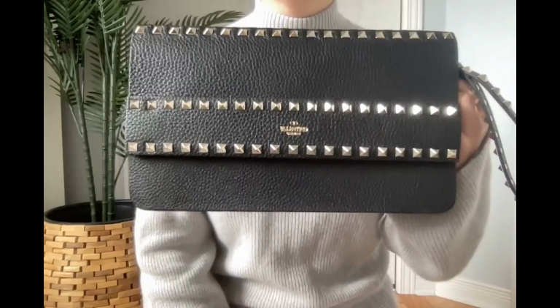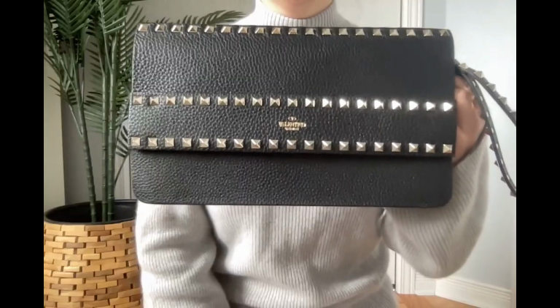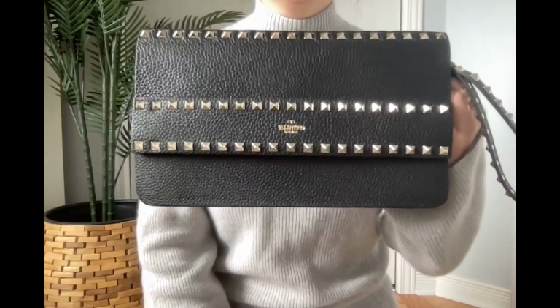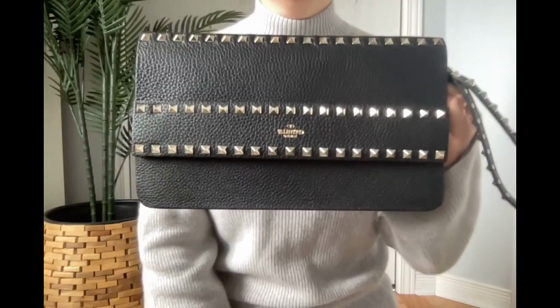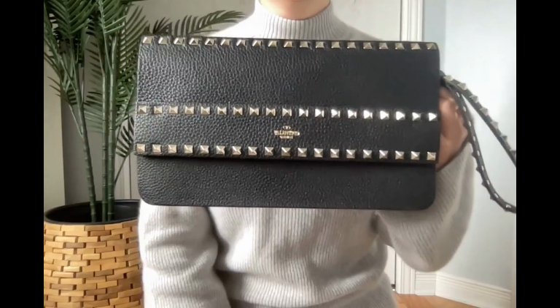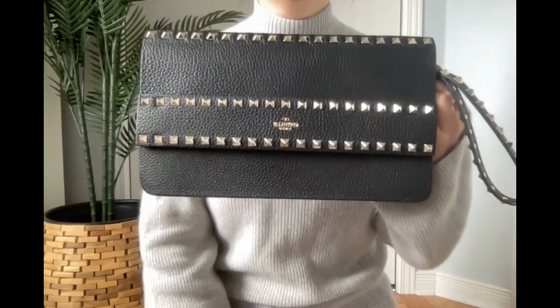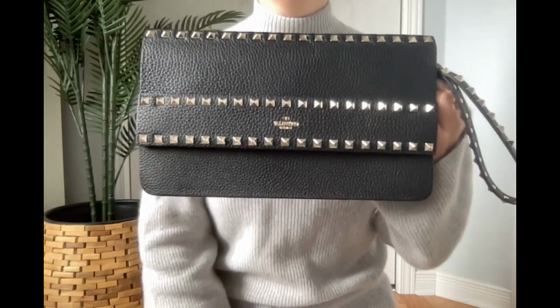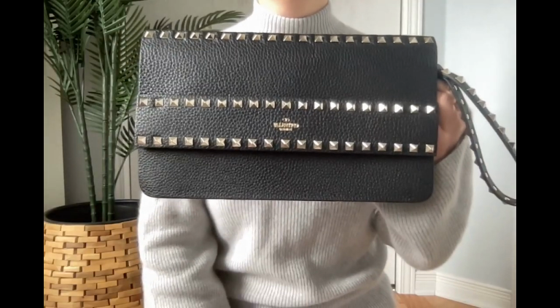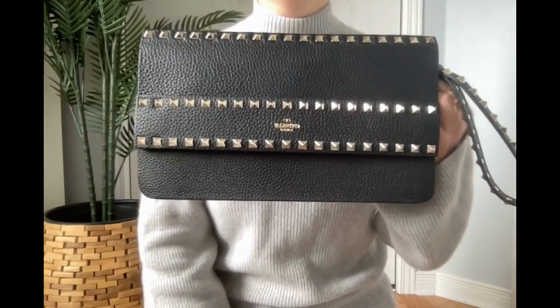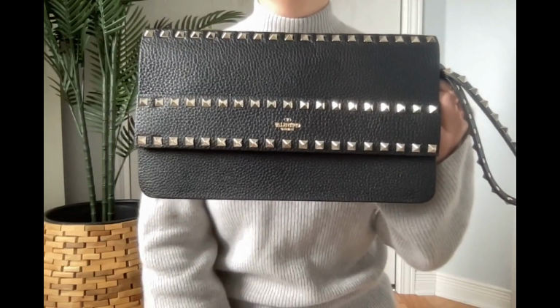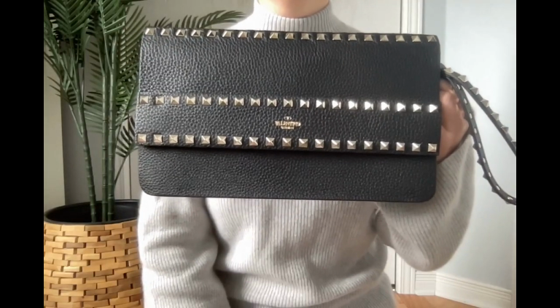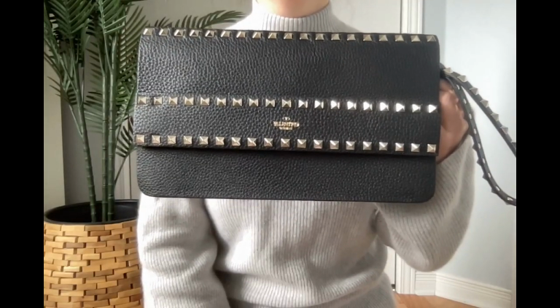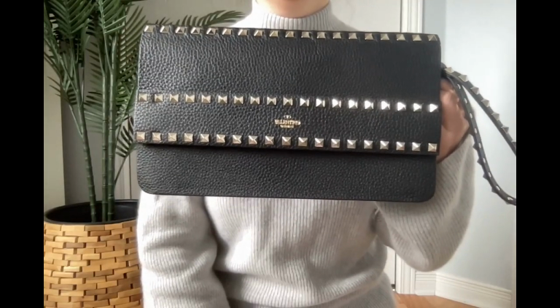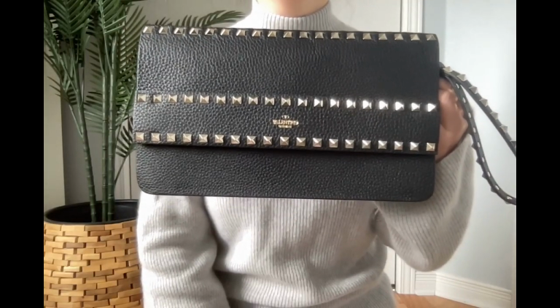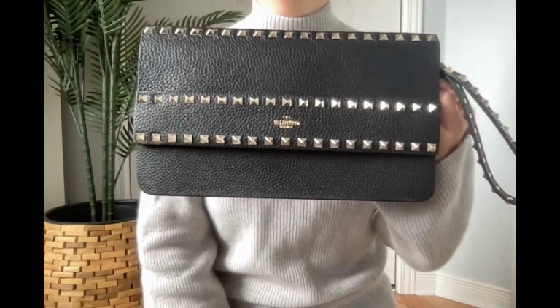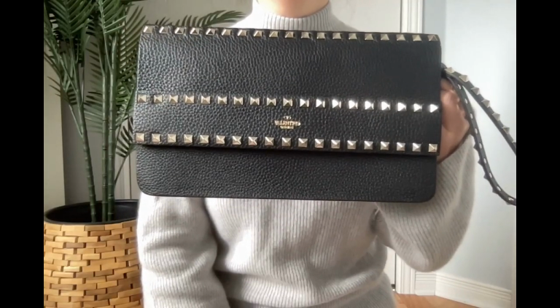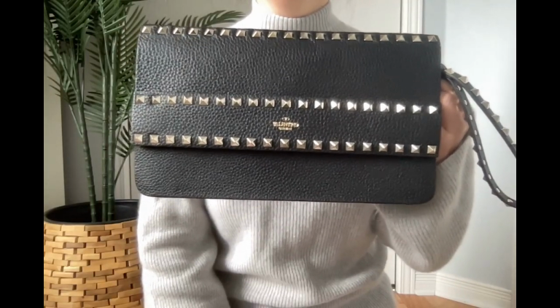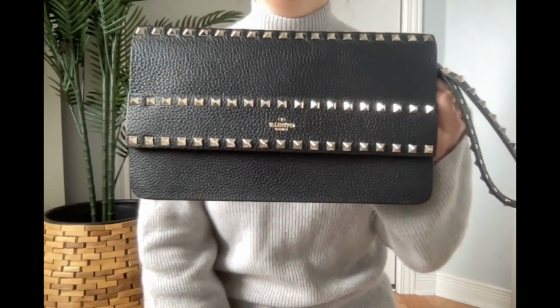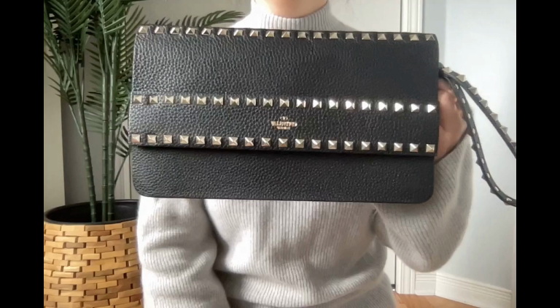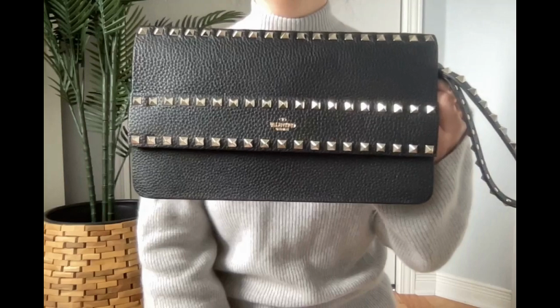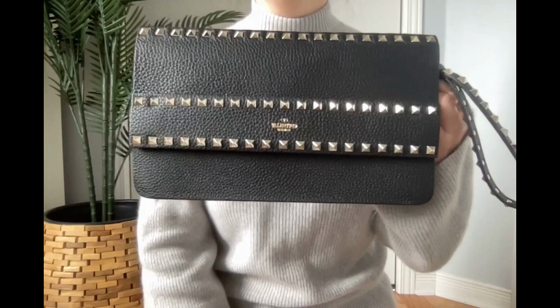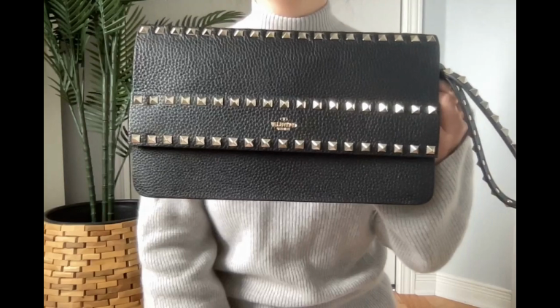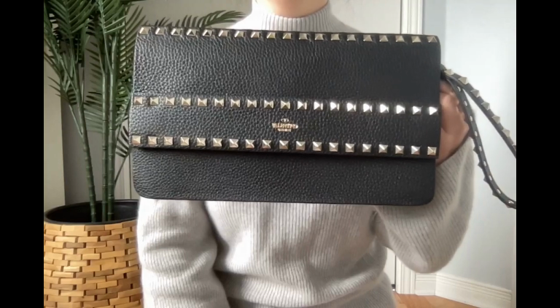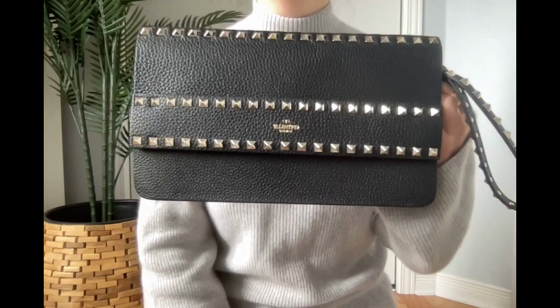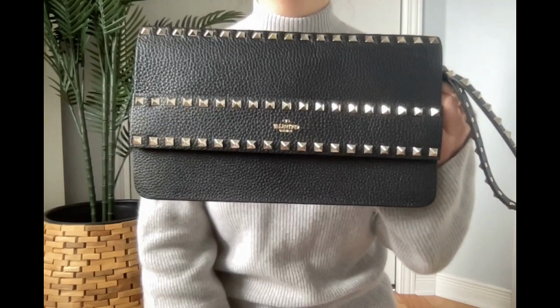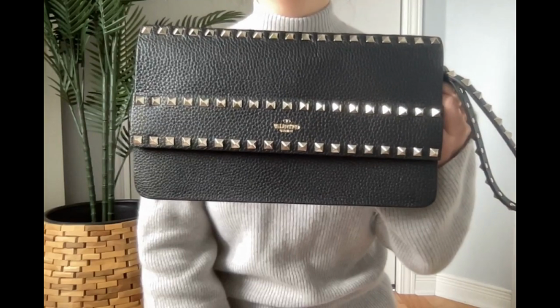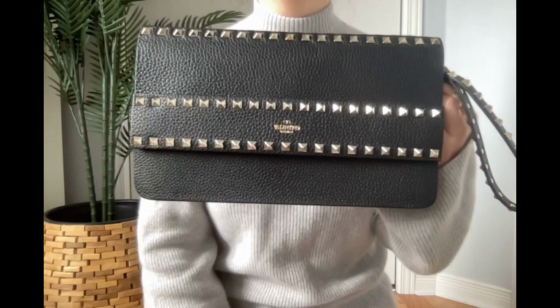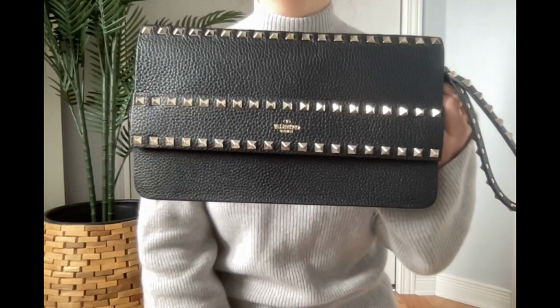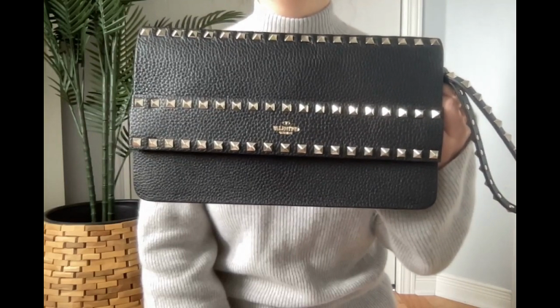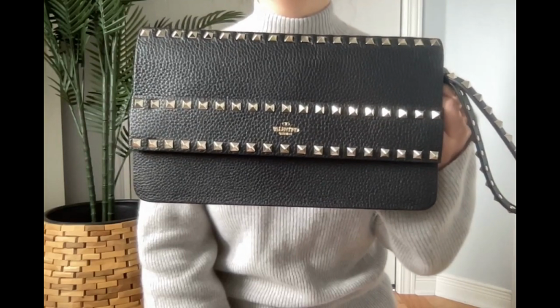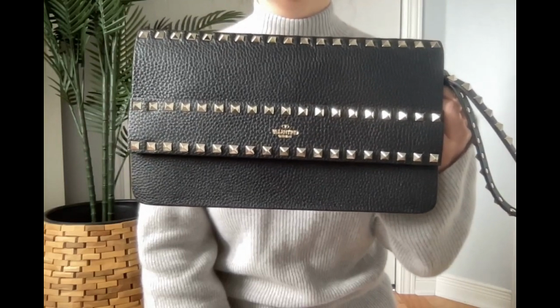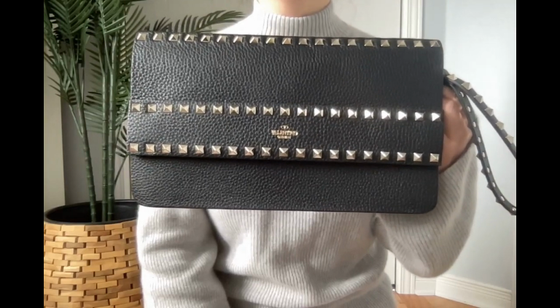I got a good price for this bag too — only paid 40% of the original price.